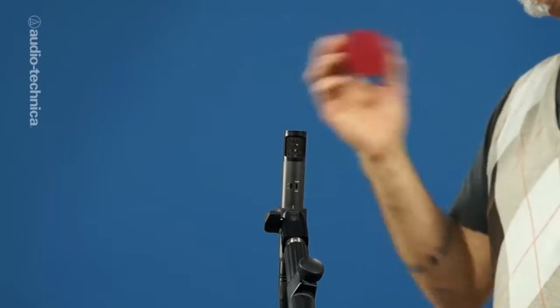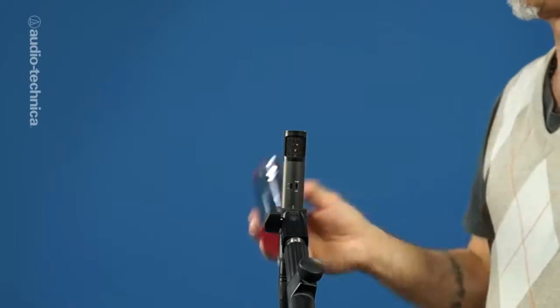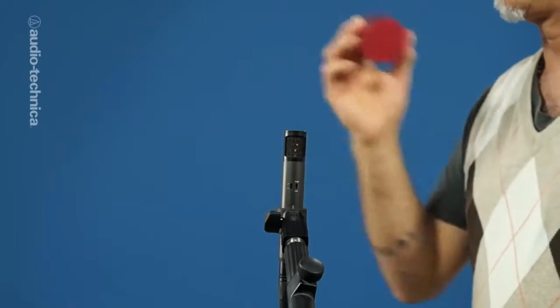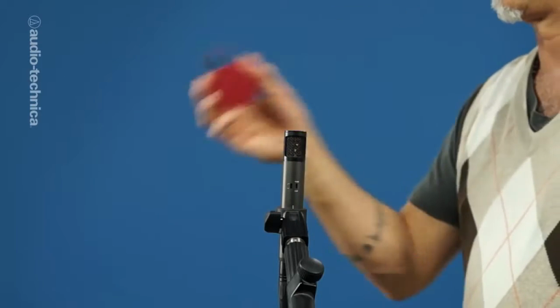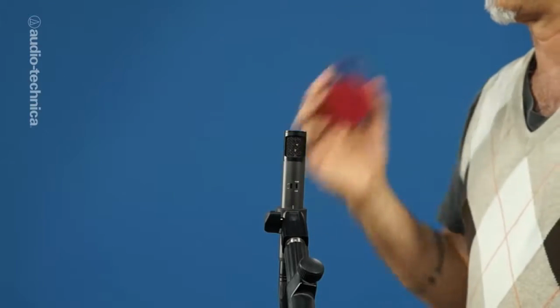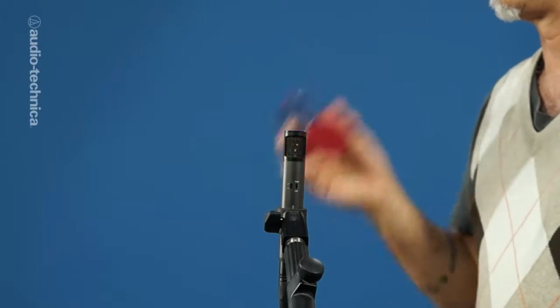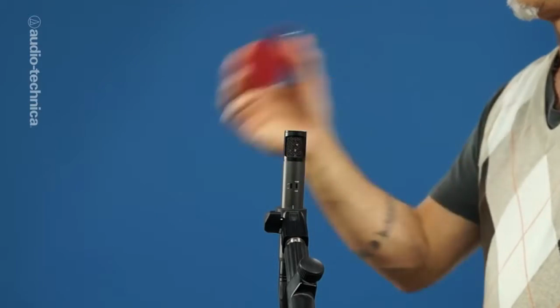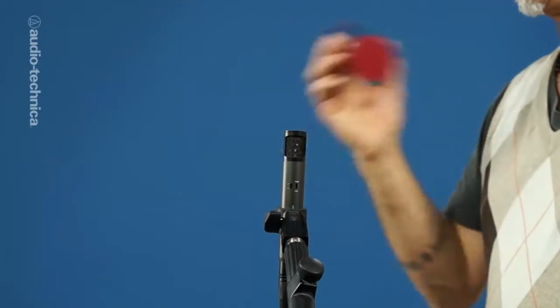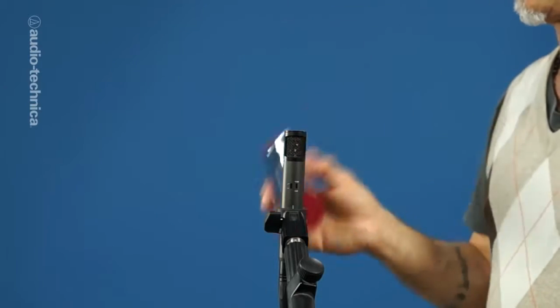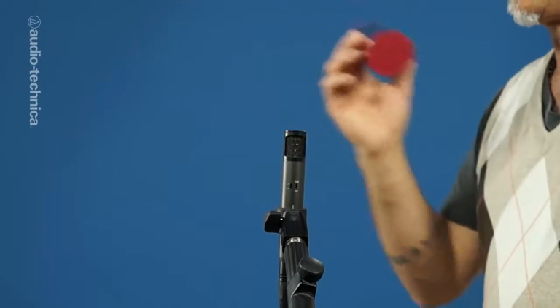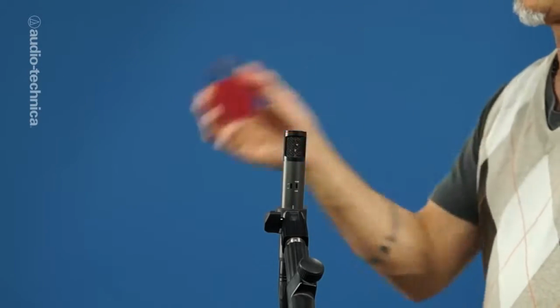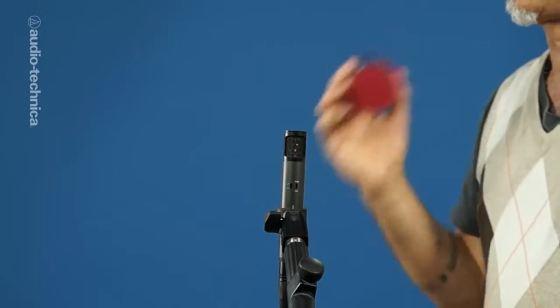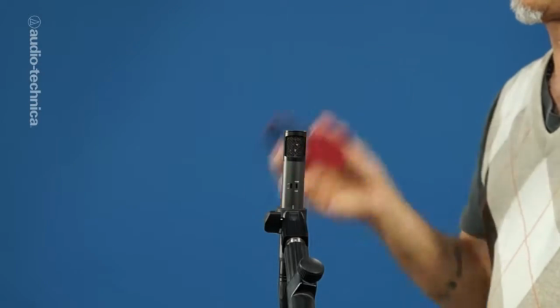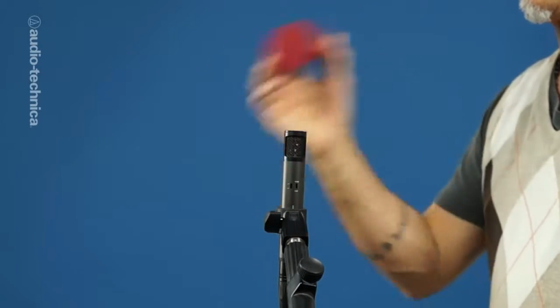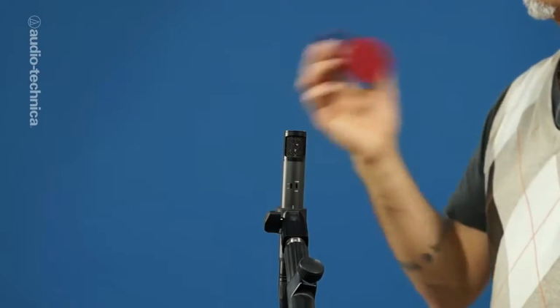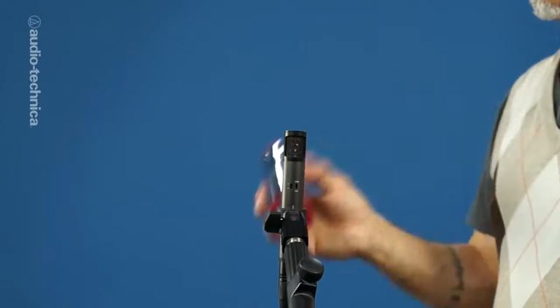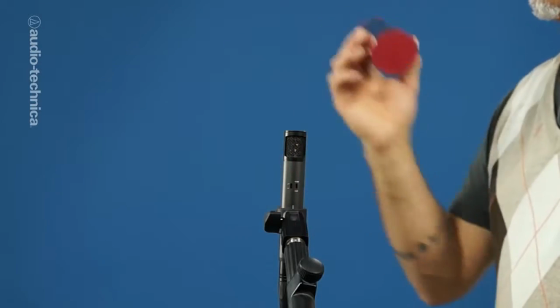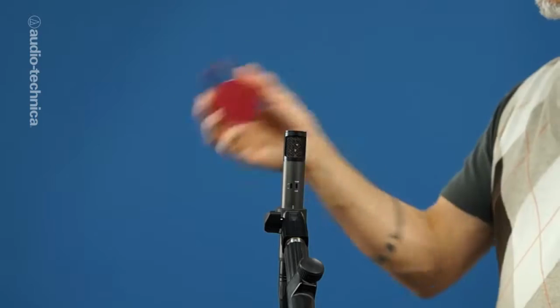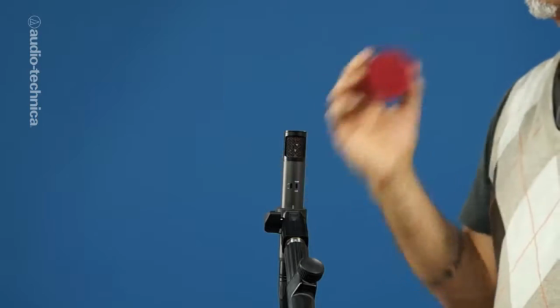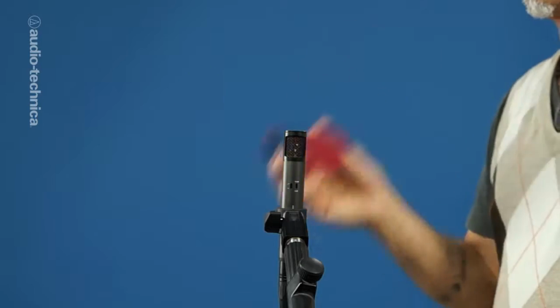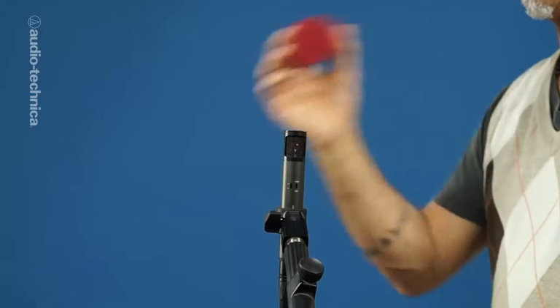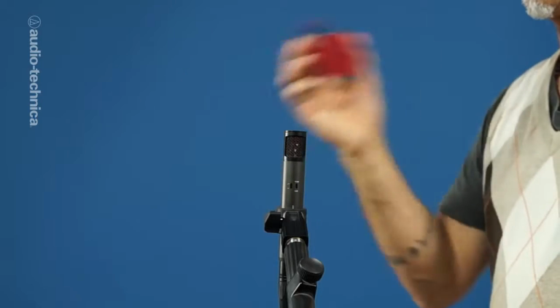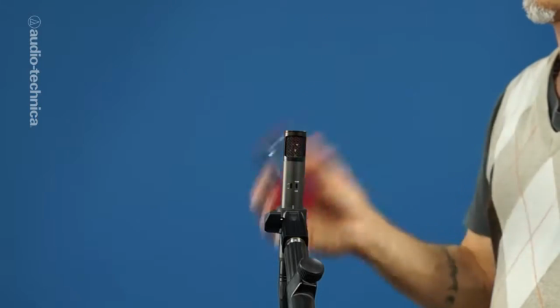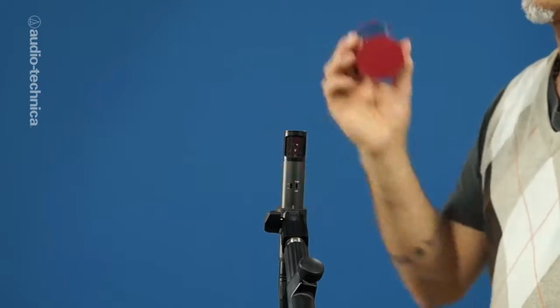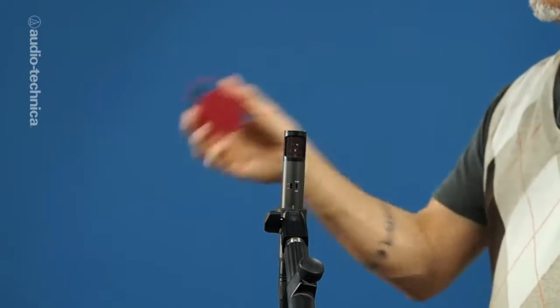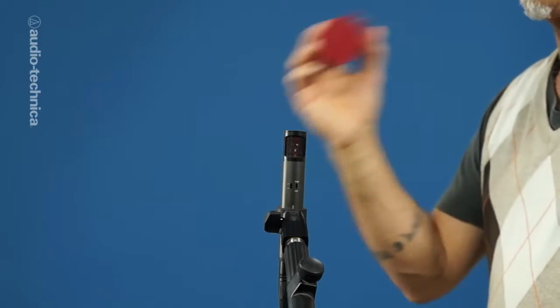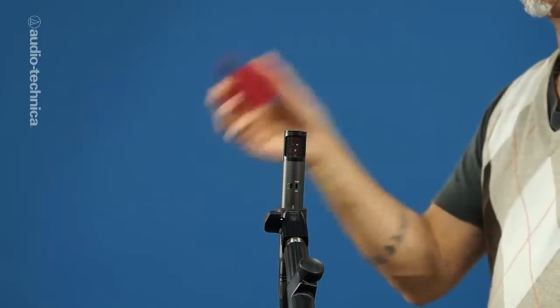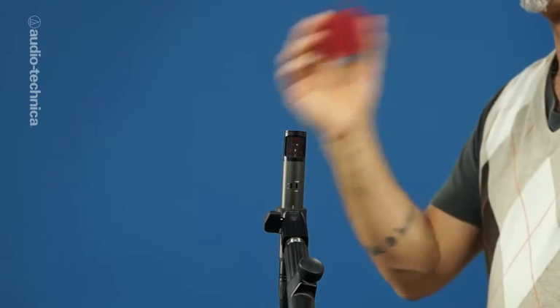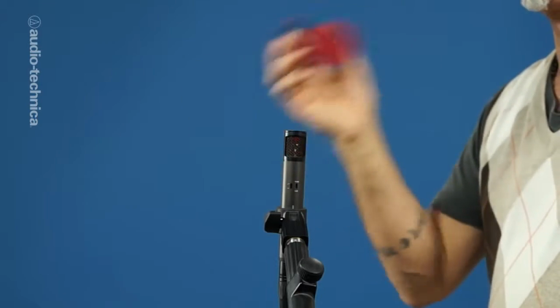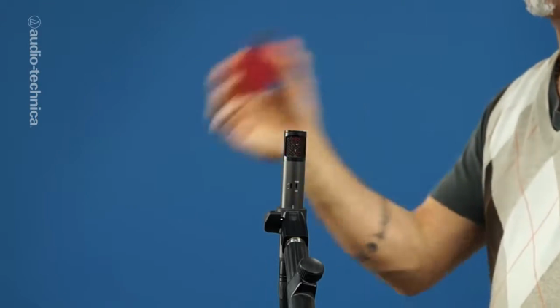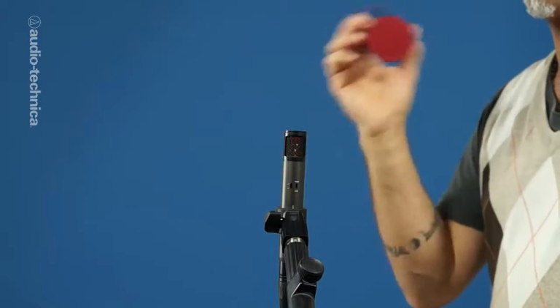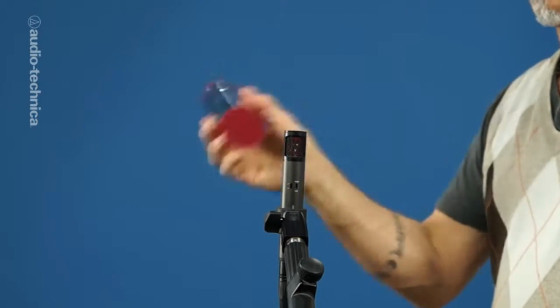Recording a shaker across the element like you see here will cause the accents to flatten out and create an undefined sound with less body.